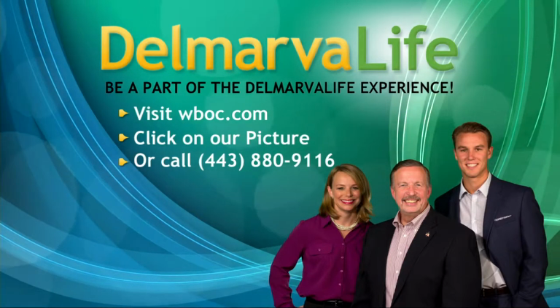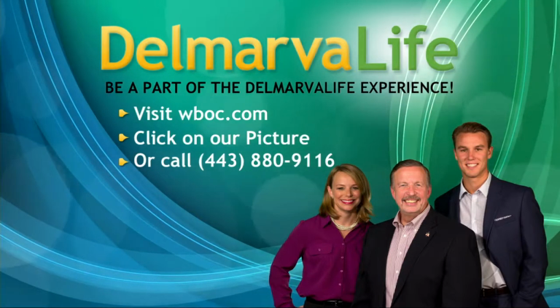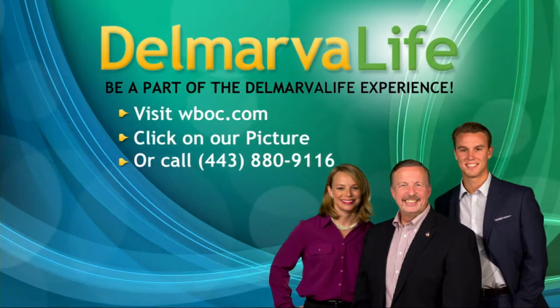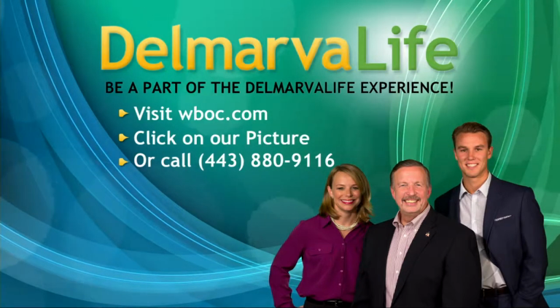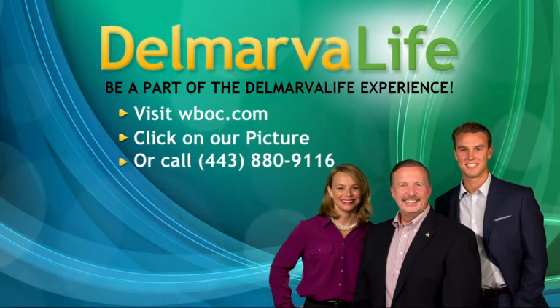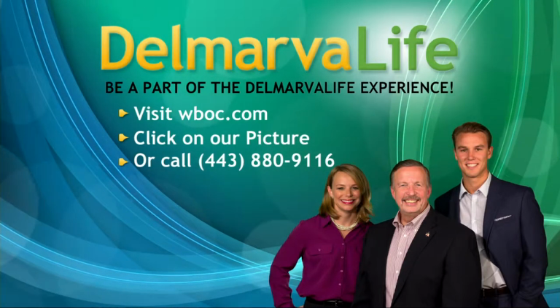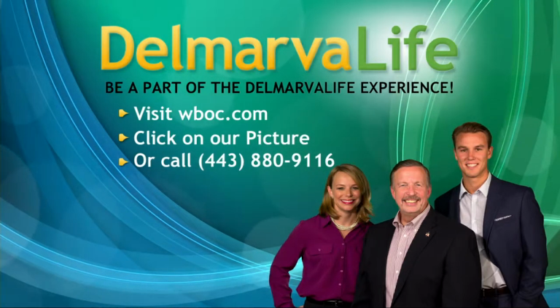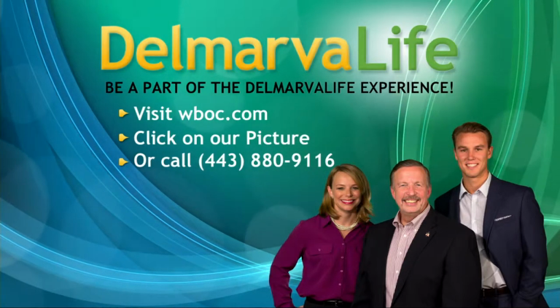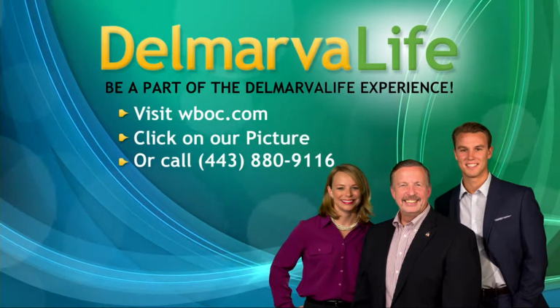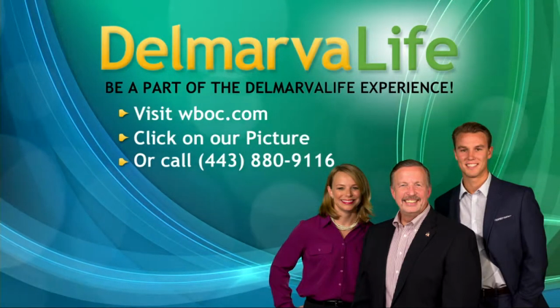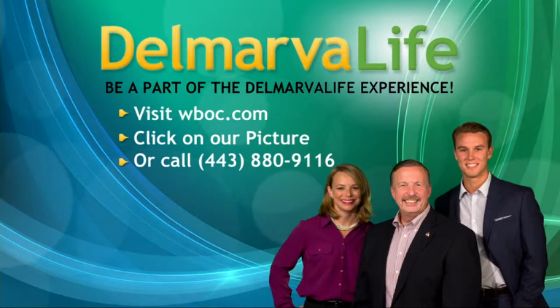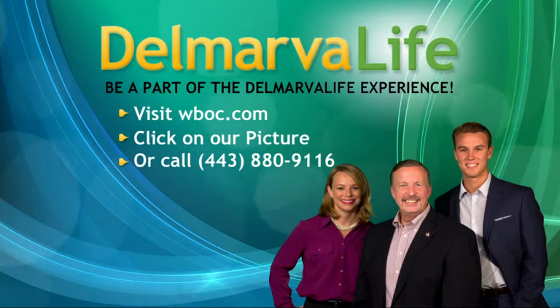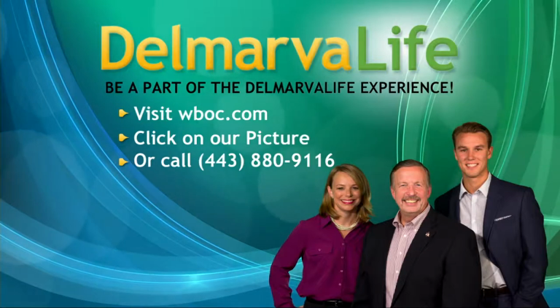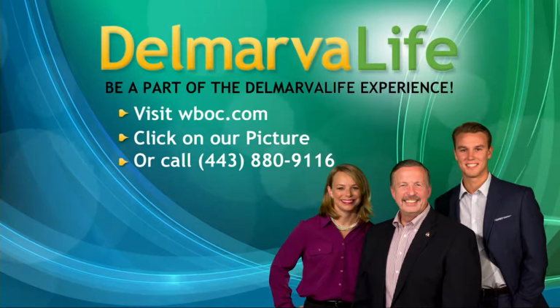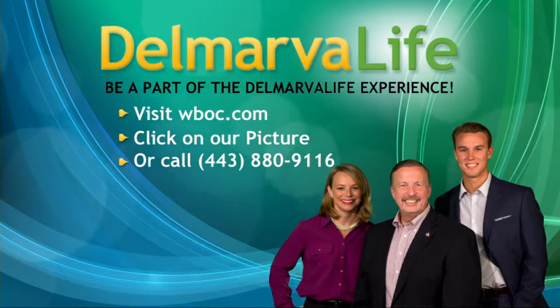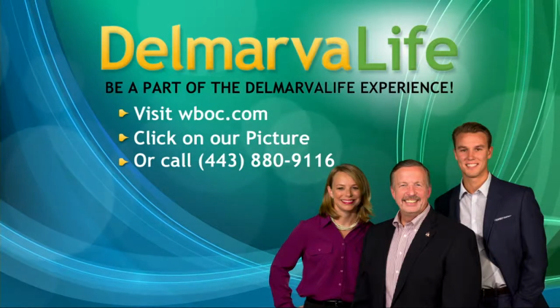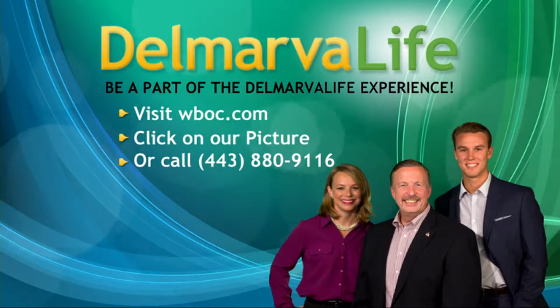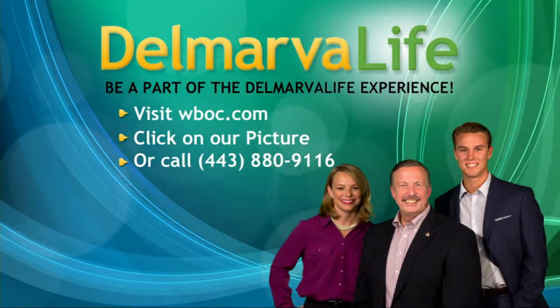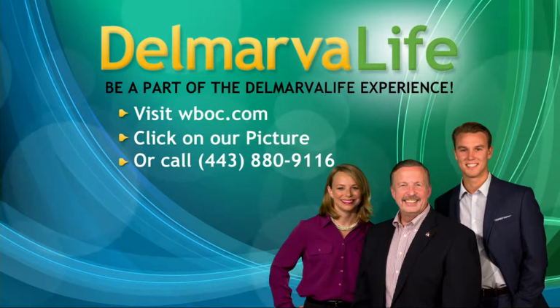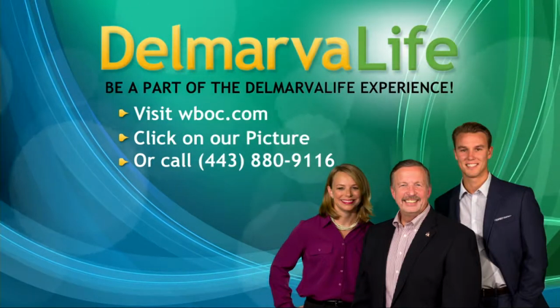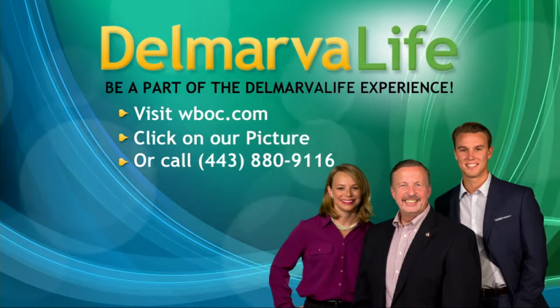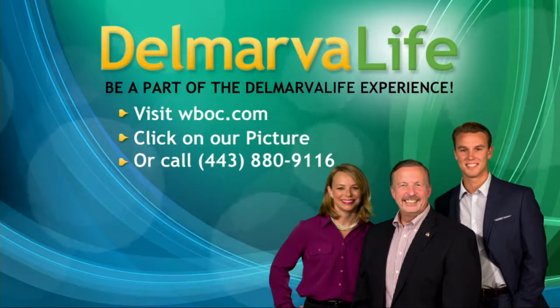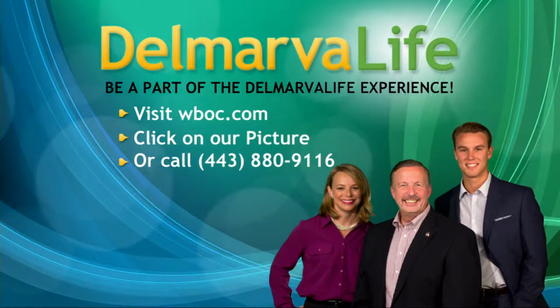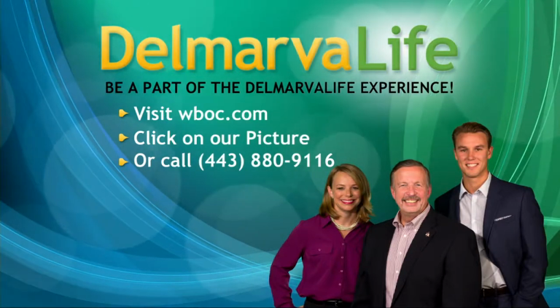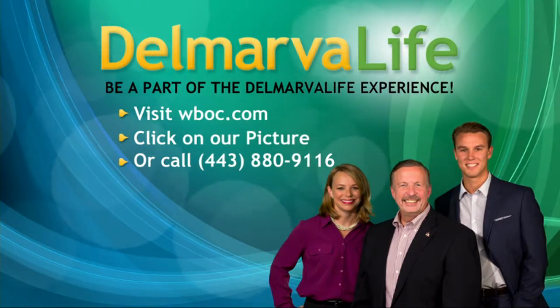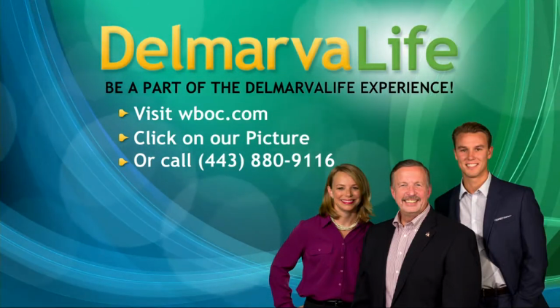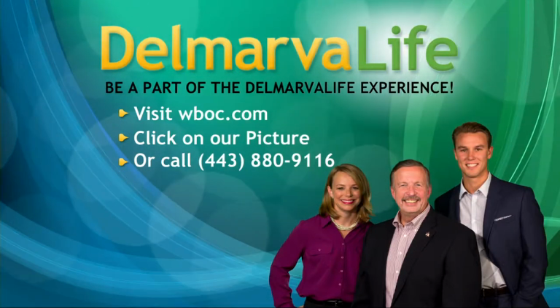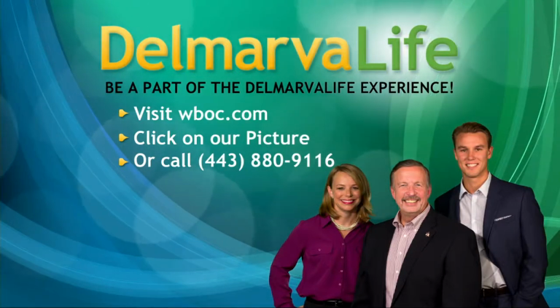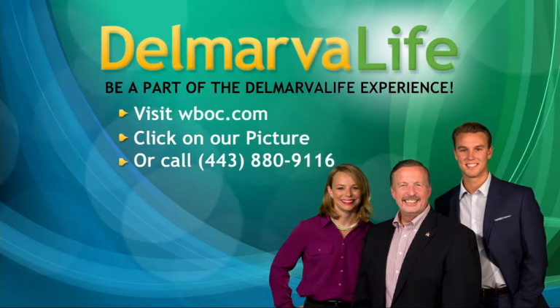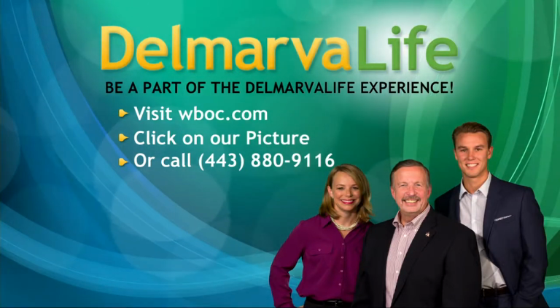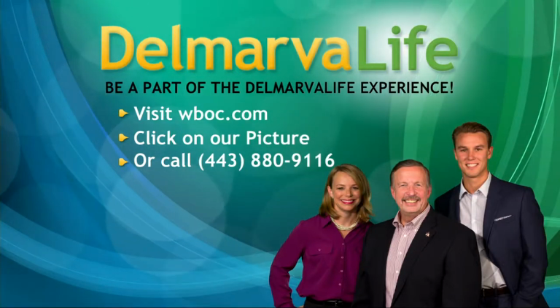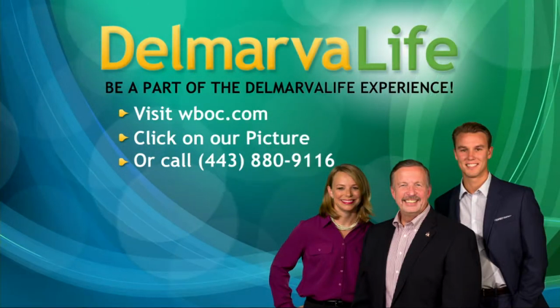You'll see our picture there at the top of the page. Click on that. Or if you want to give us a call, there's the number 443-880-9116.